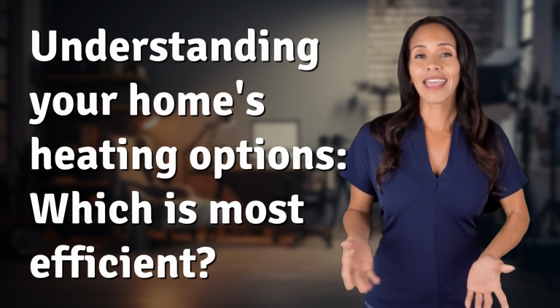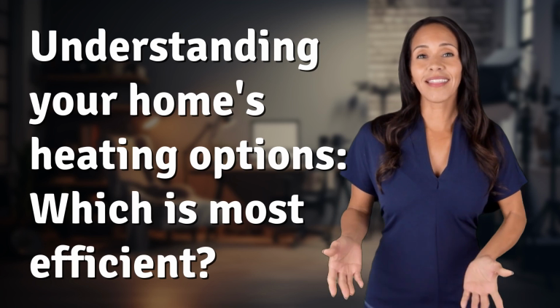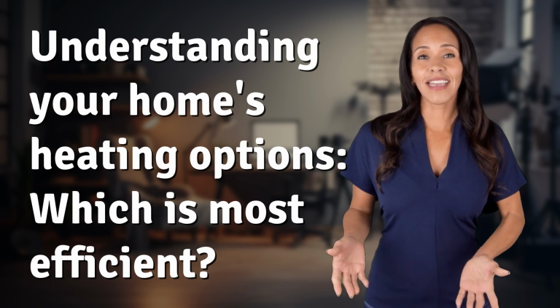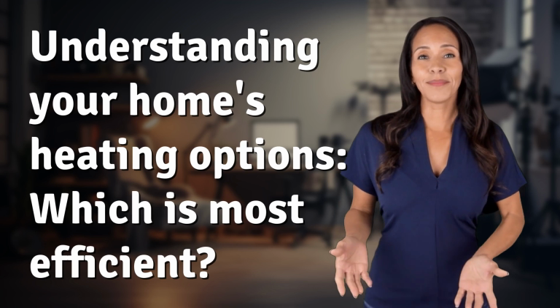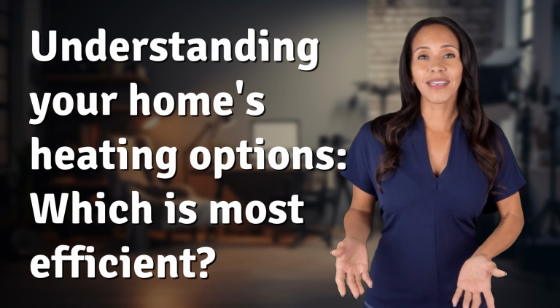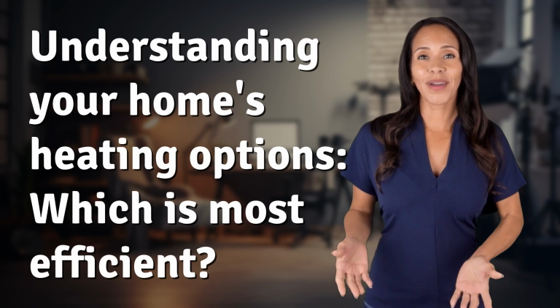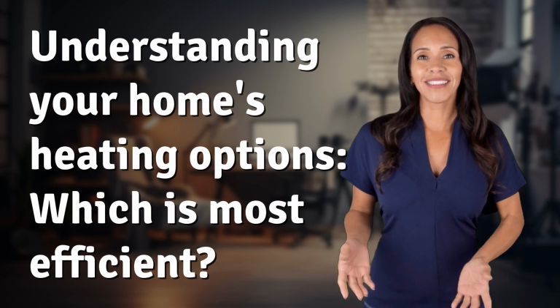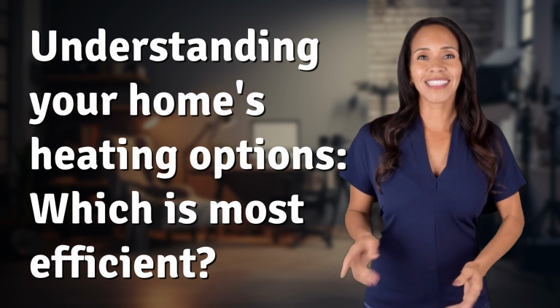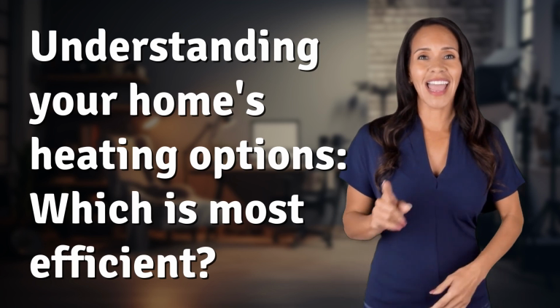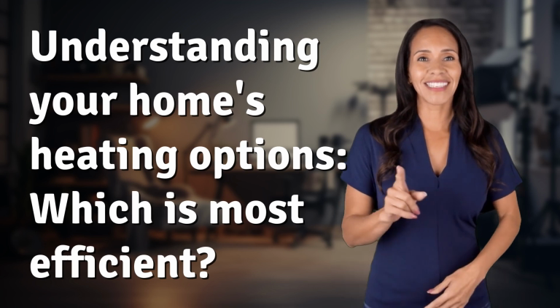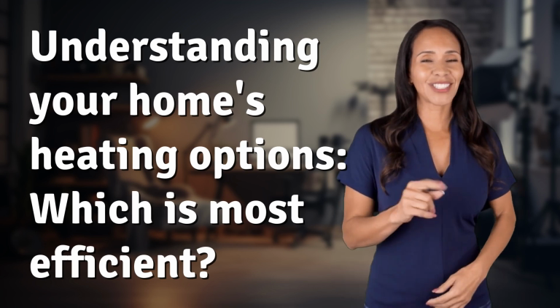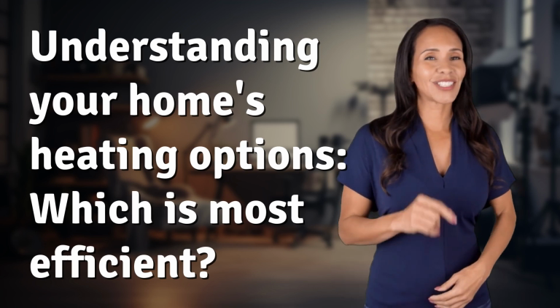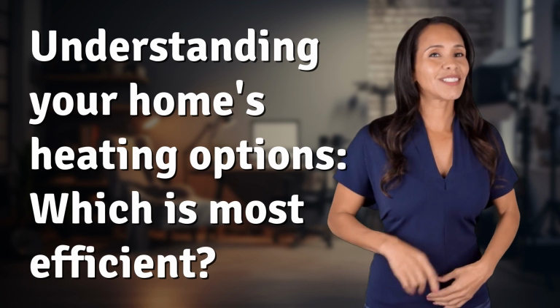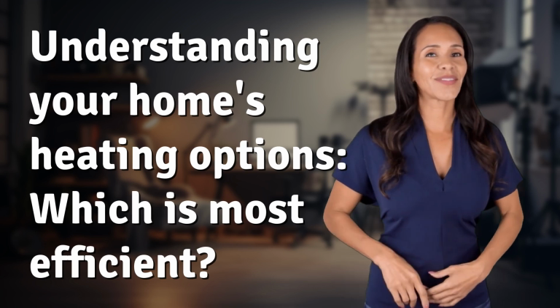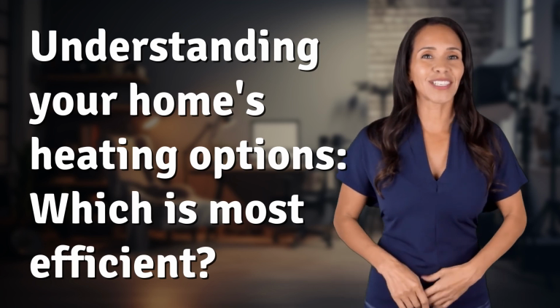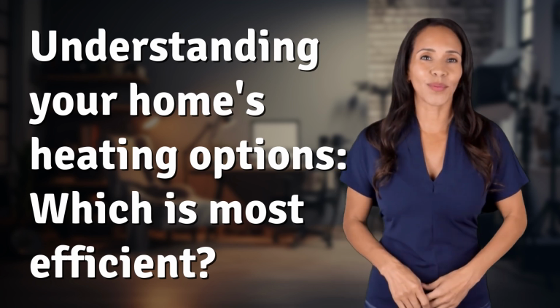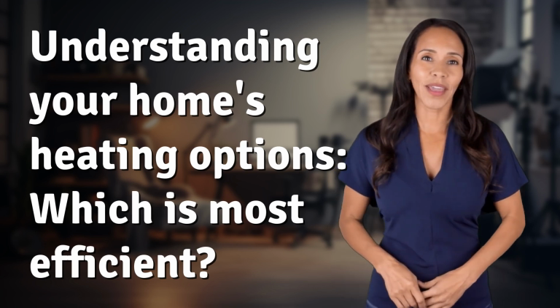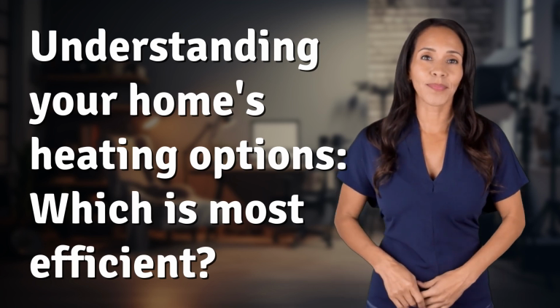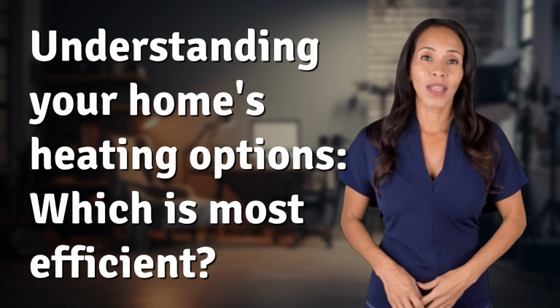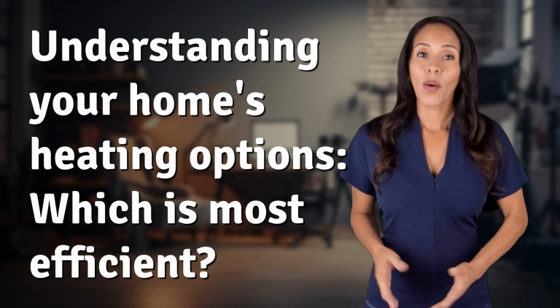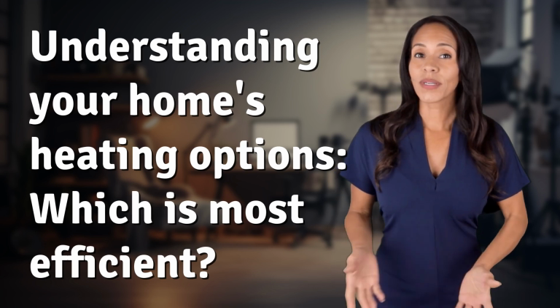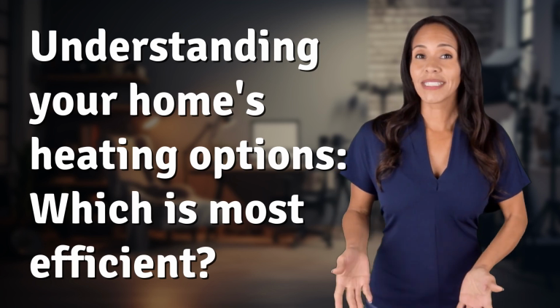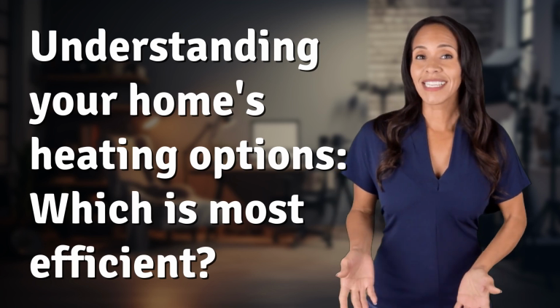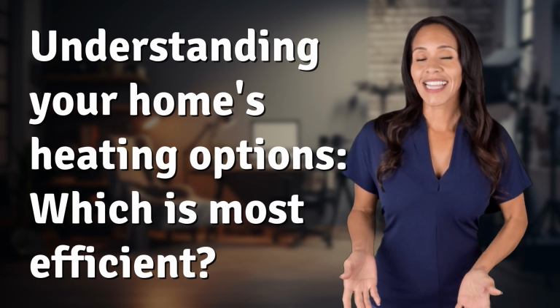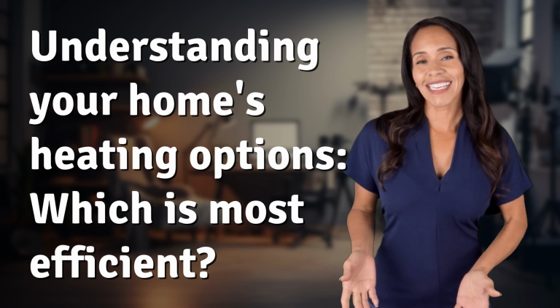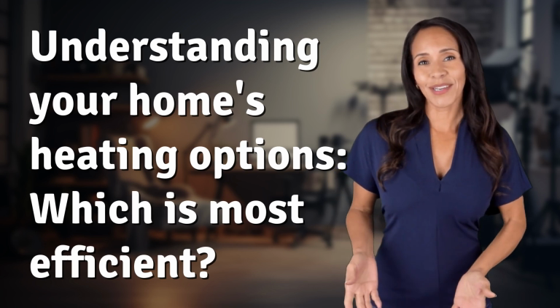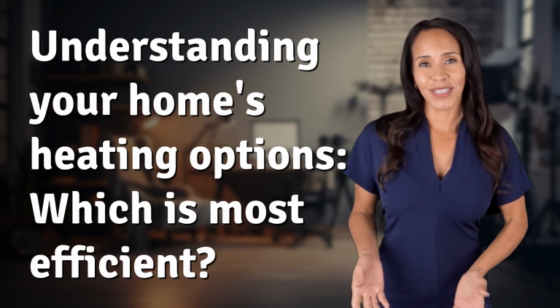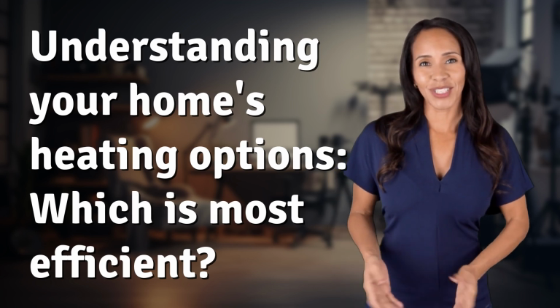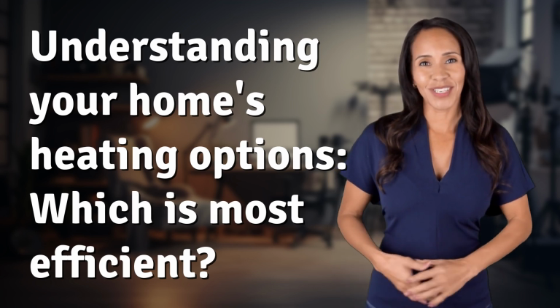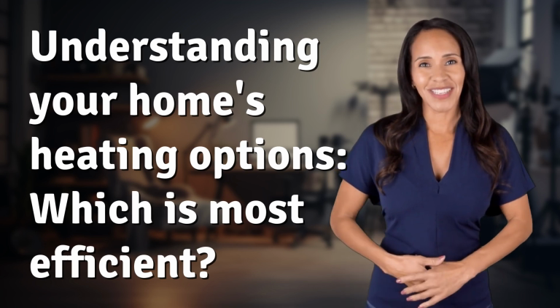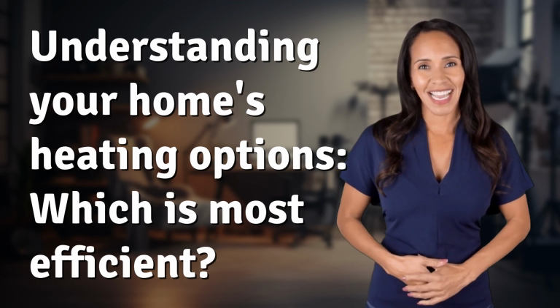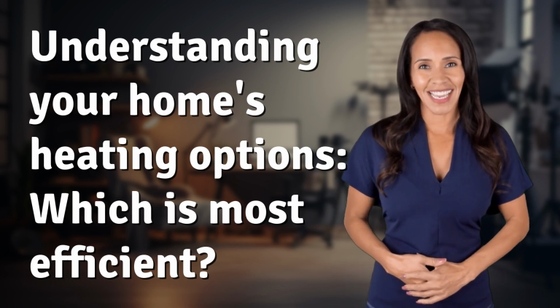Enlightenment awaits, and it's just a flash away. What's the enlightening question of the day?